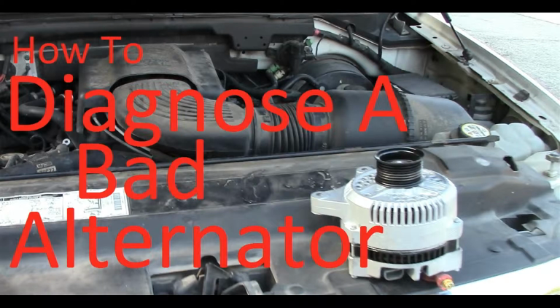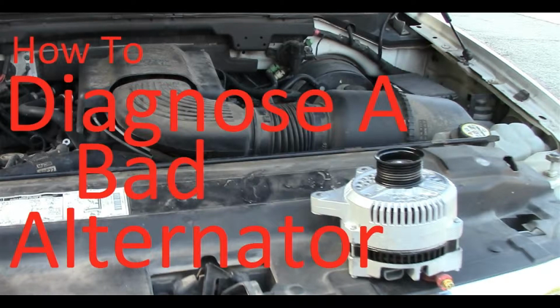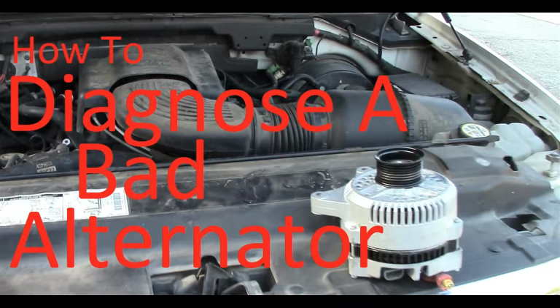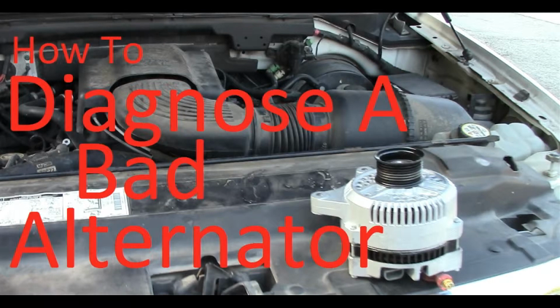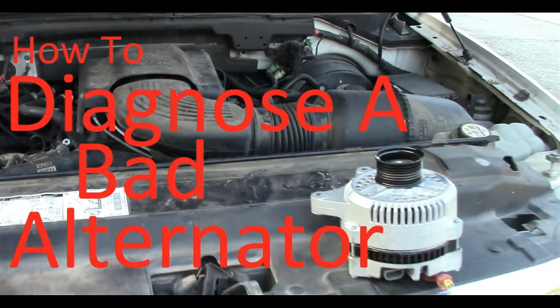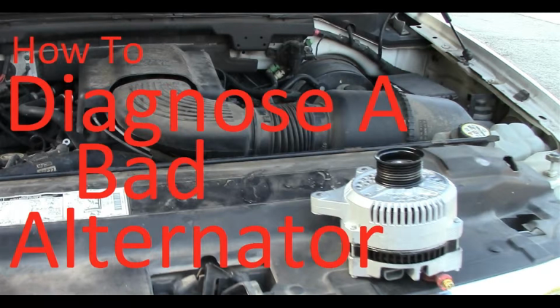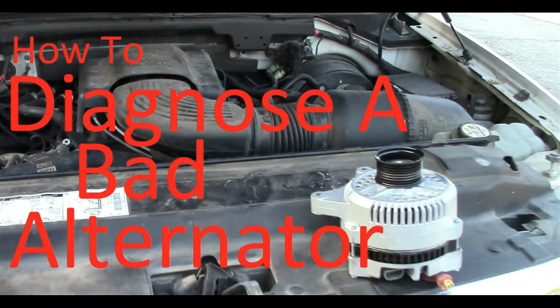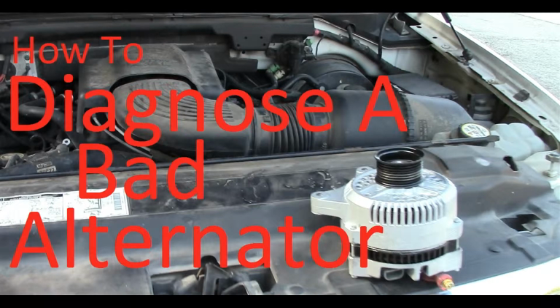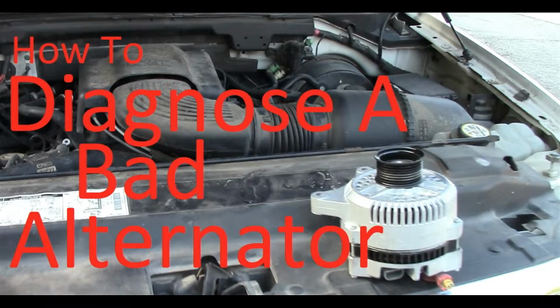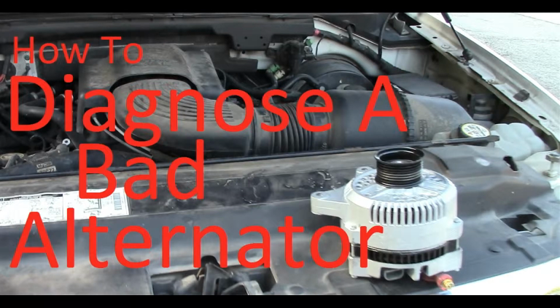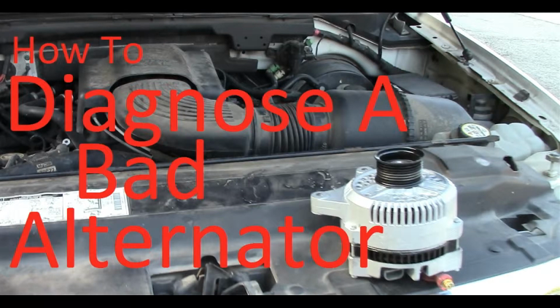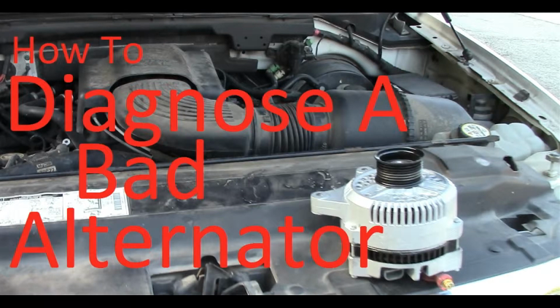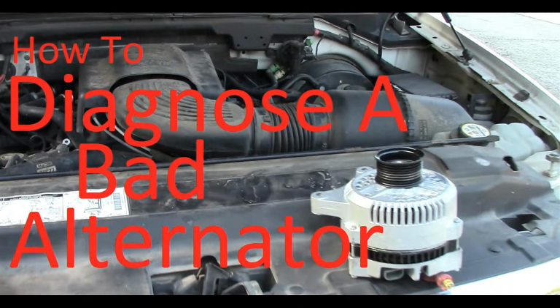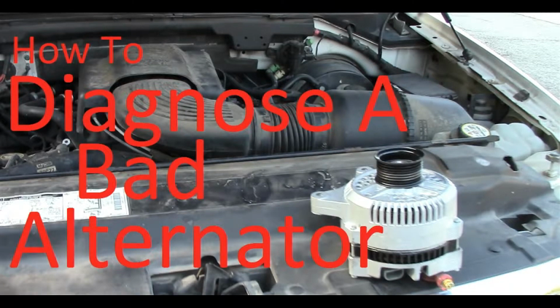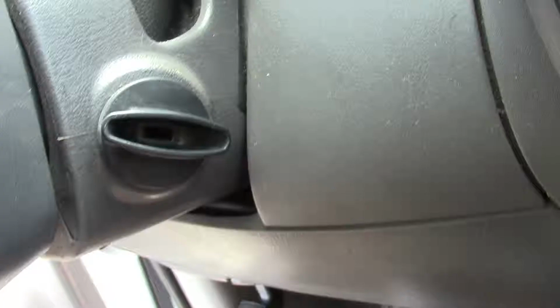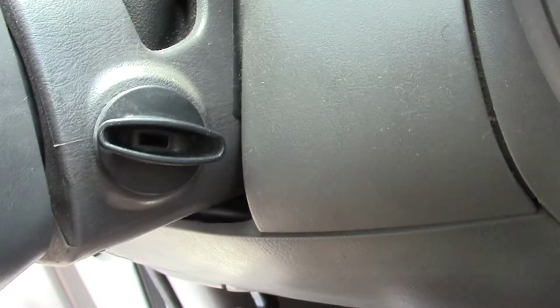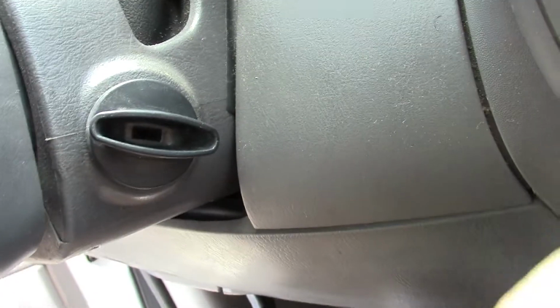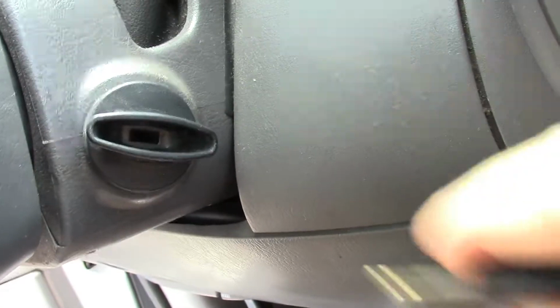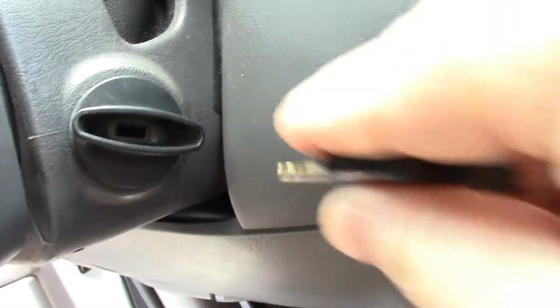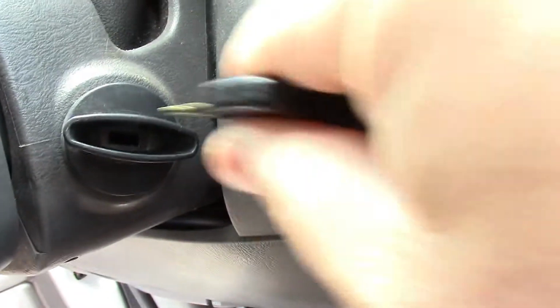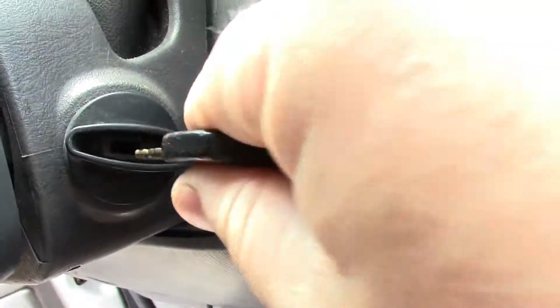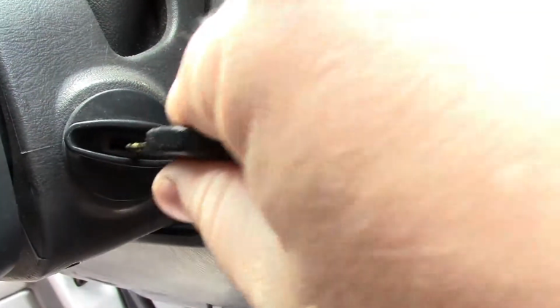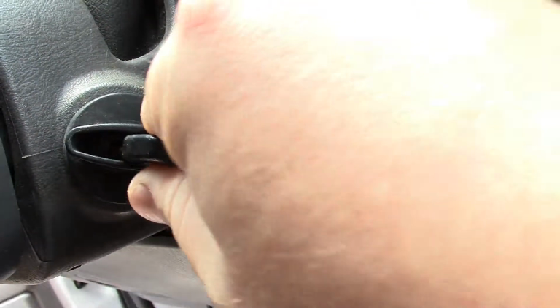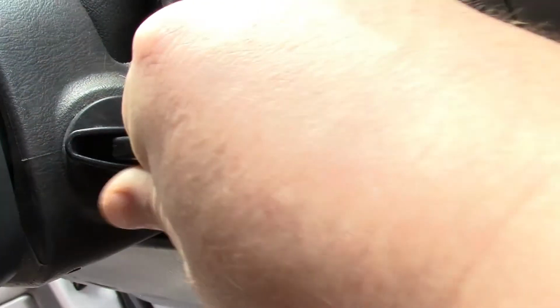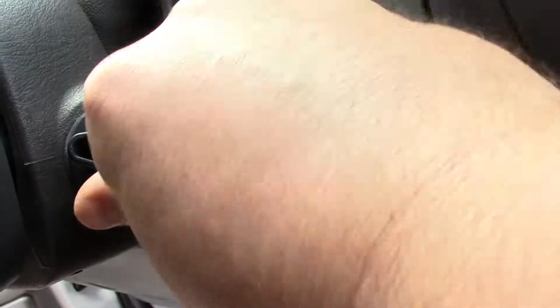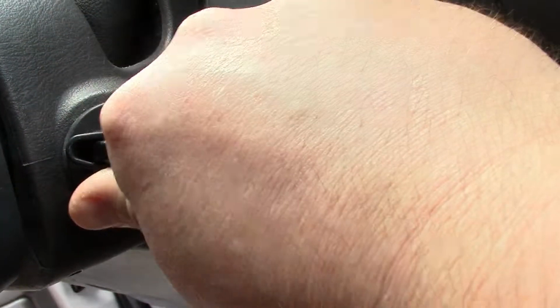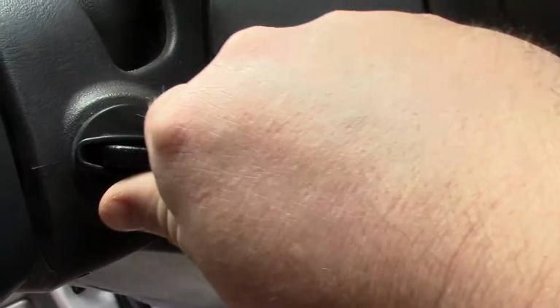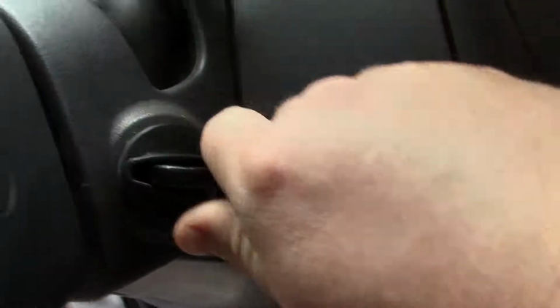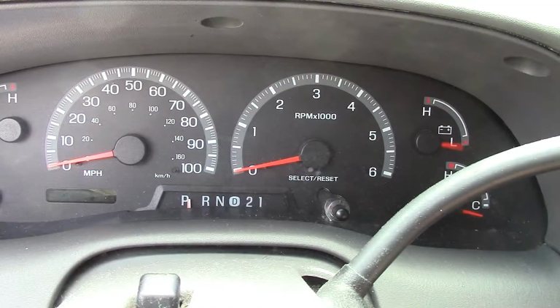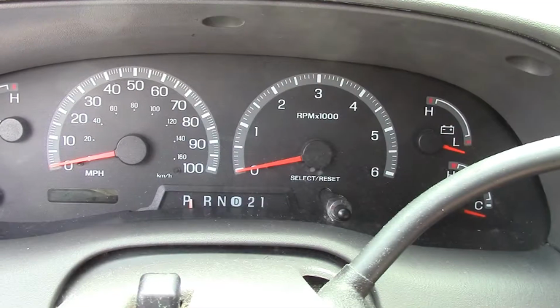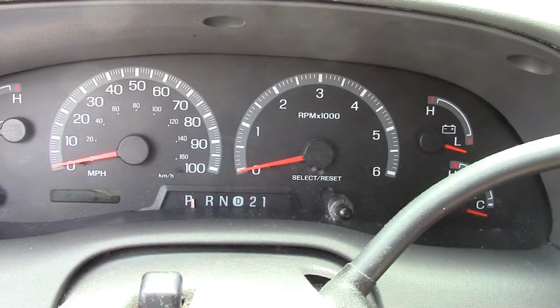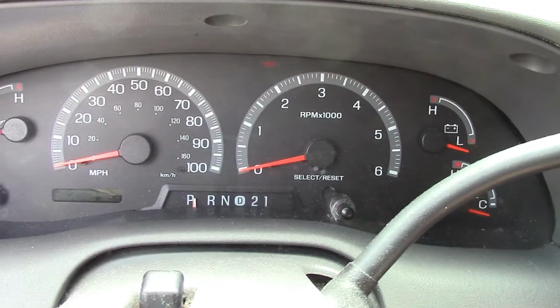In this video, we diagnose, remove, repair, and replace a bad alternator.